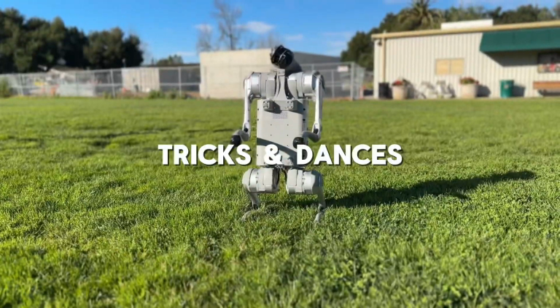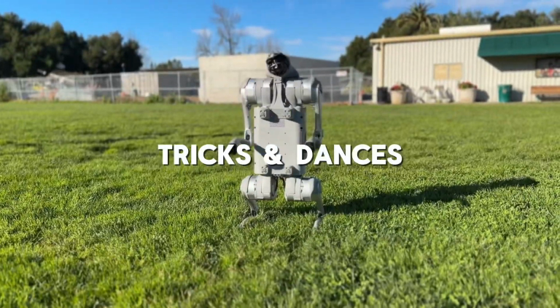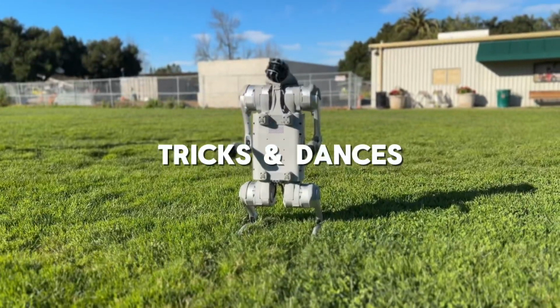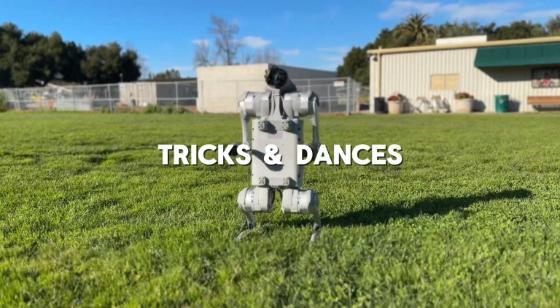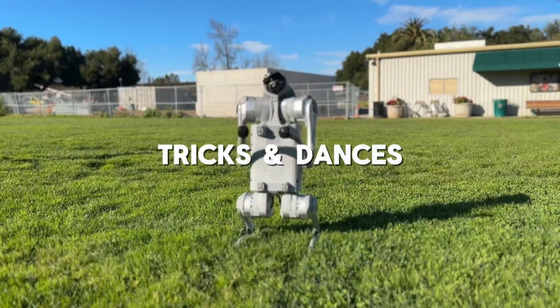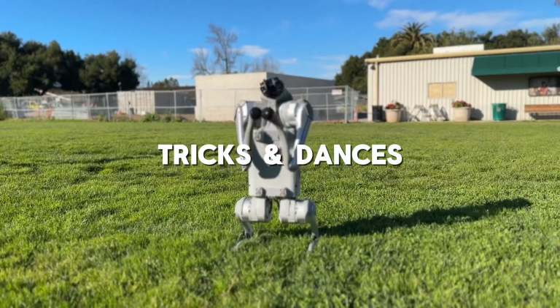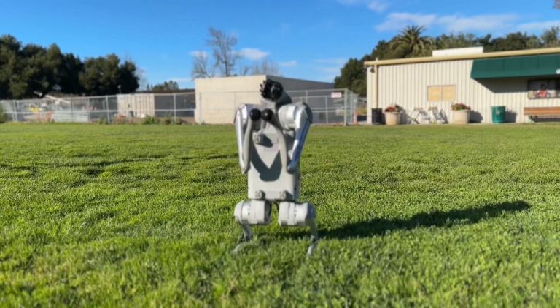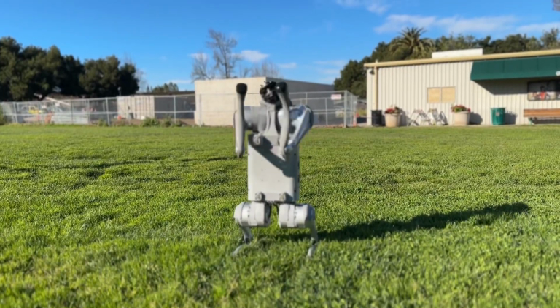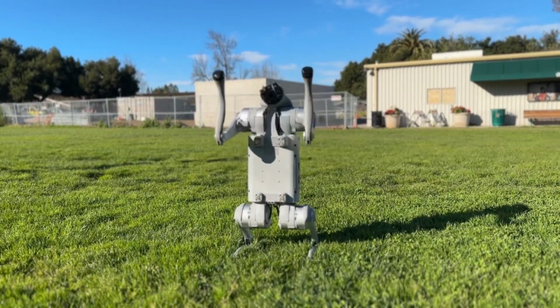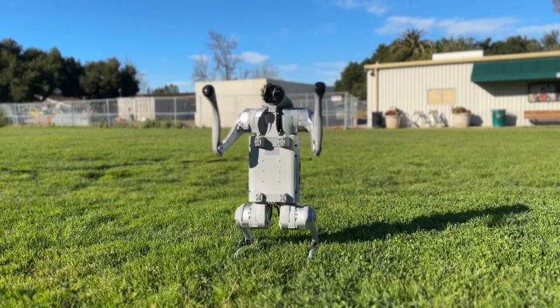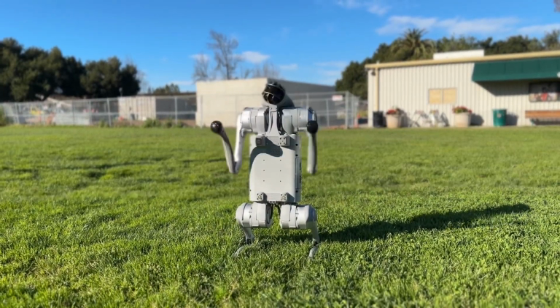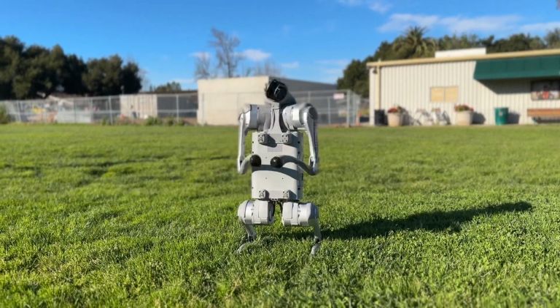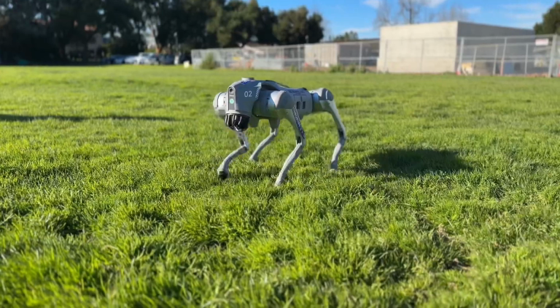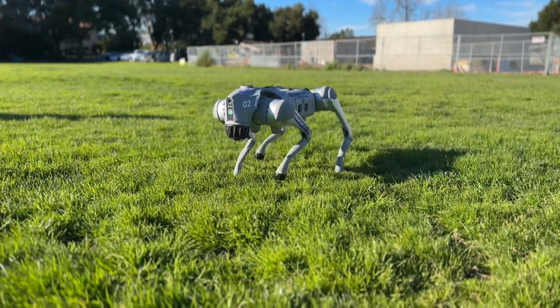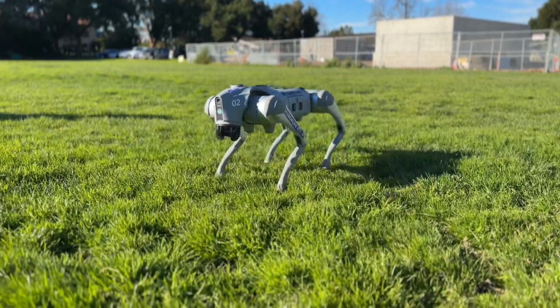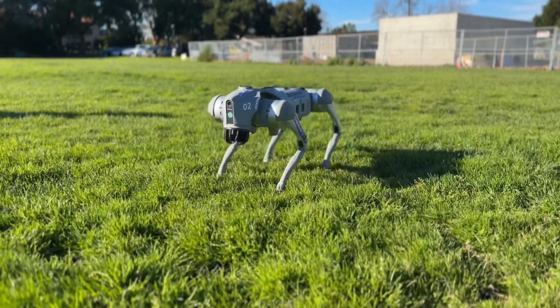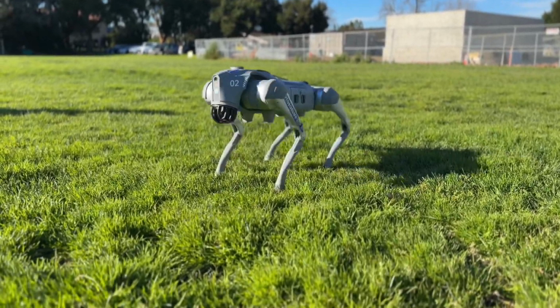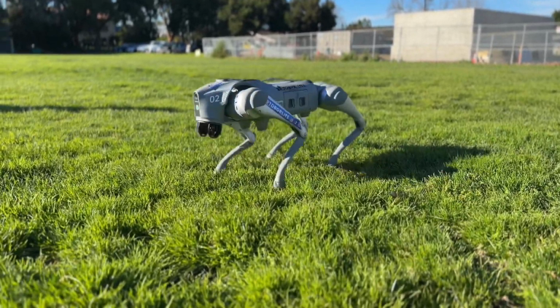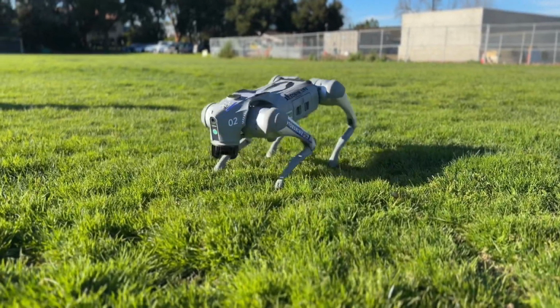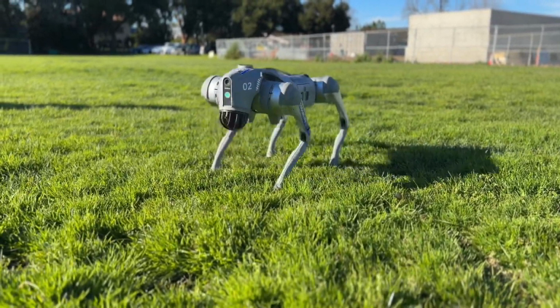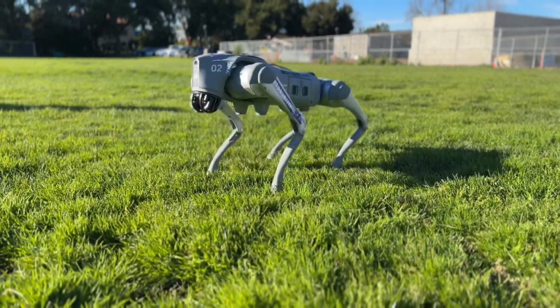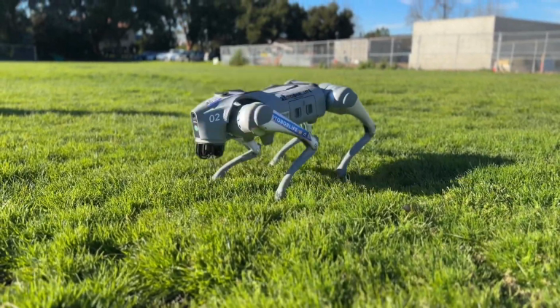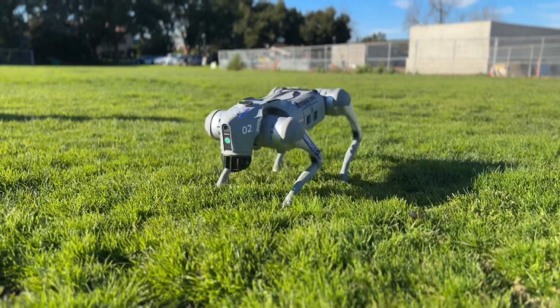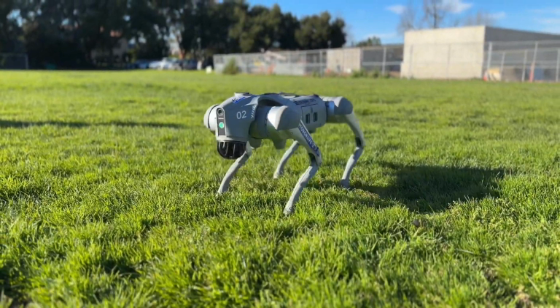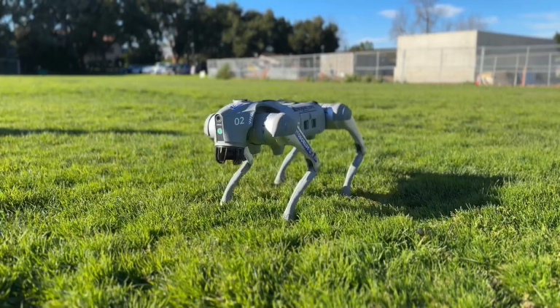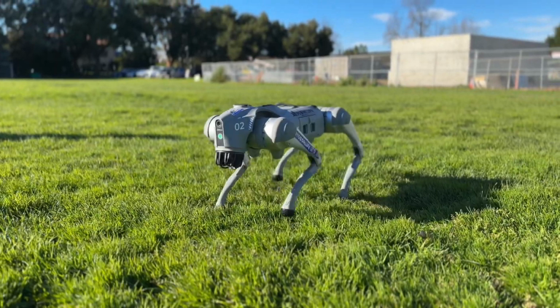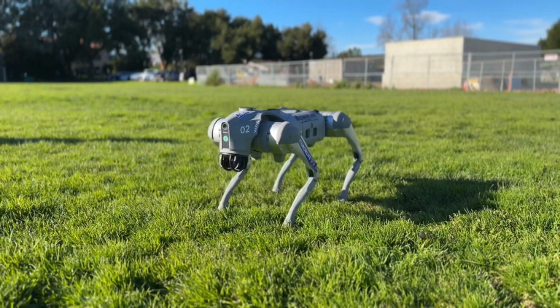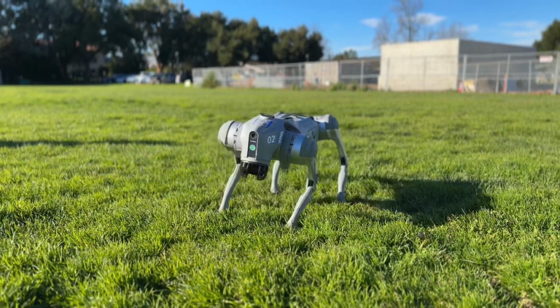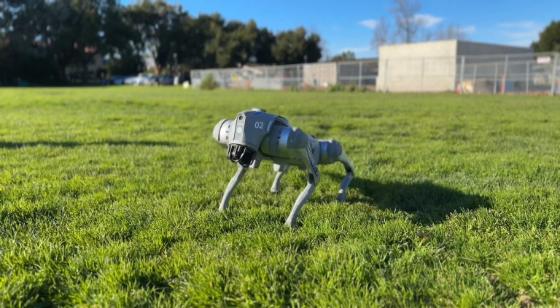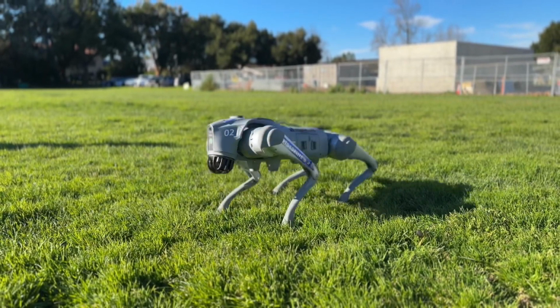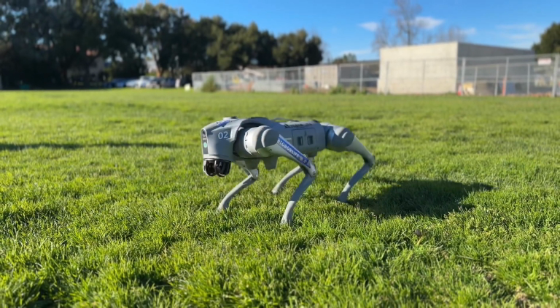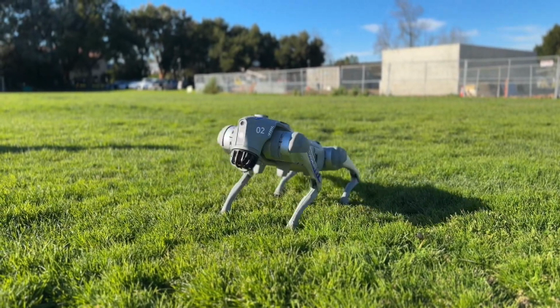Tricks and dances. This isn't just a robot, it's a performer. From fun tricks to entertaining dances, the Go 2 Pro knows how to put on a show.